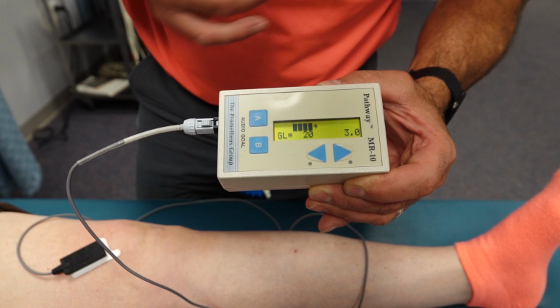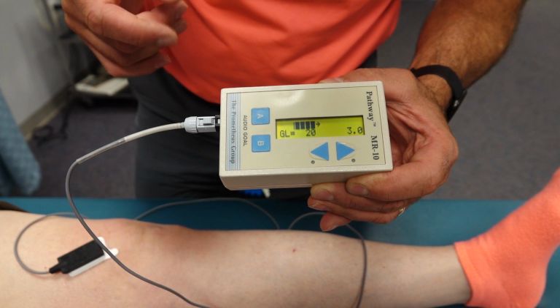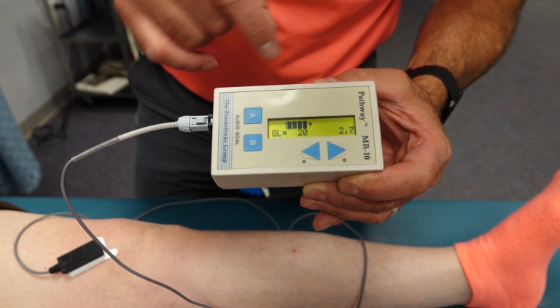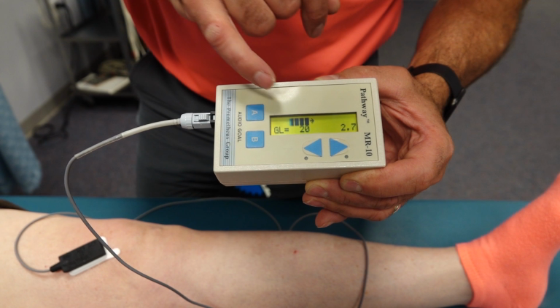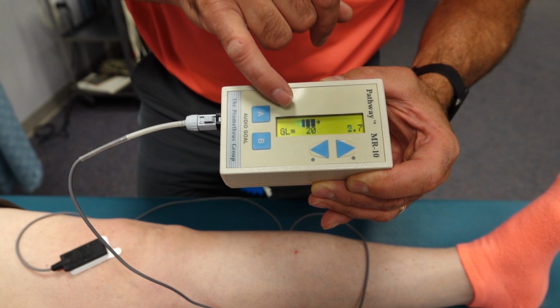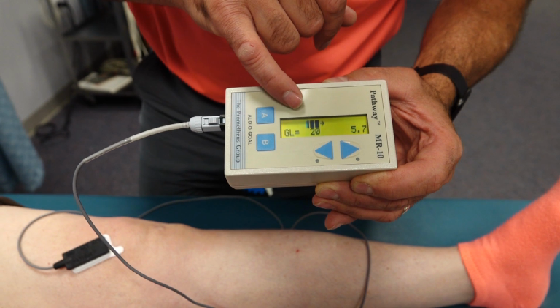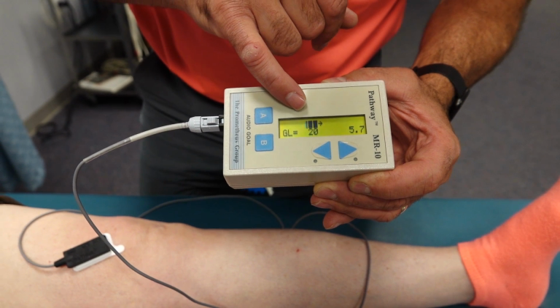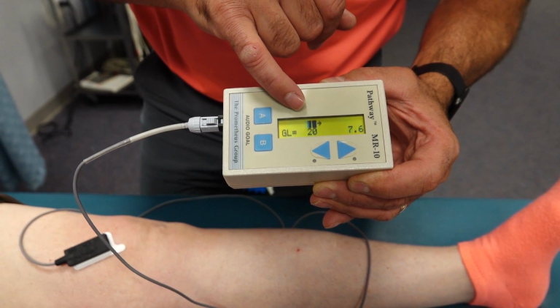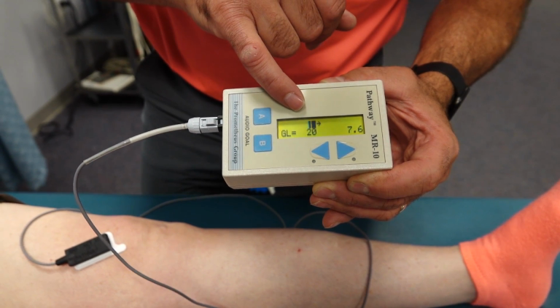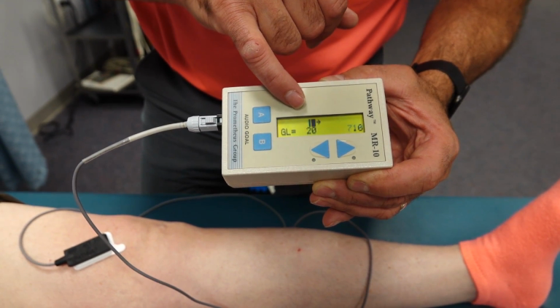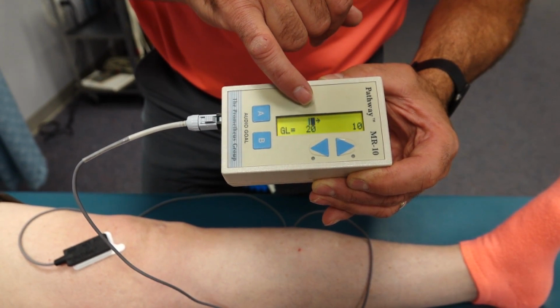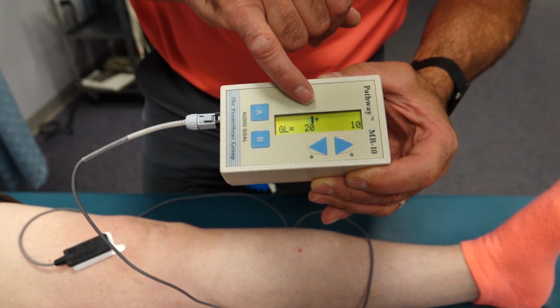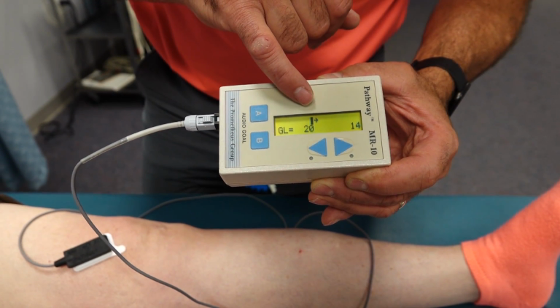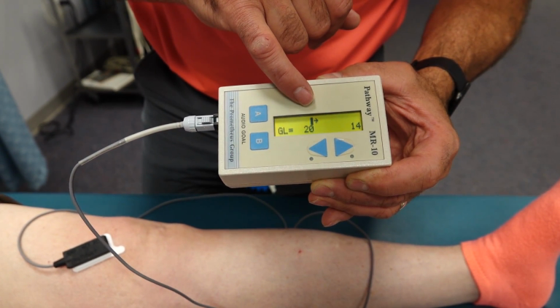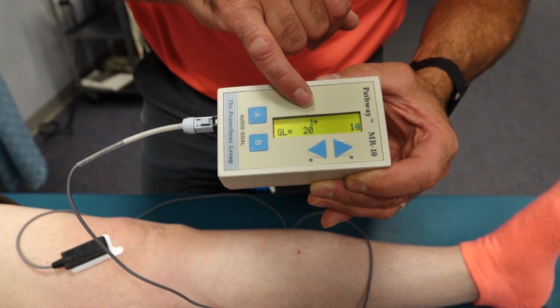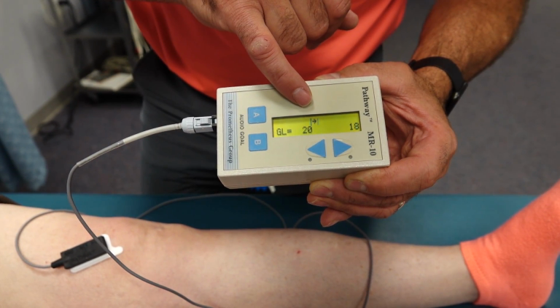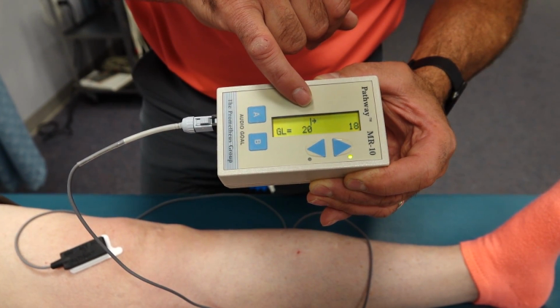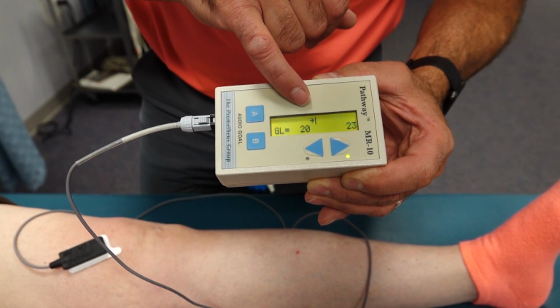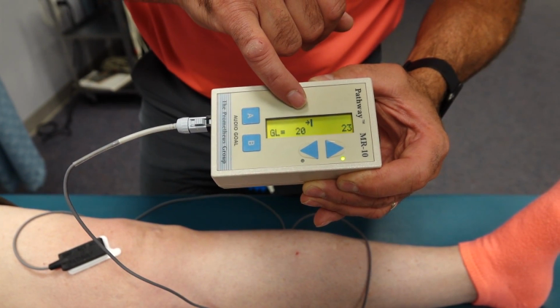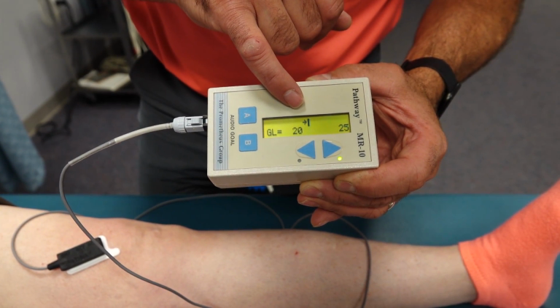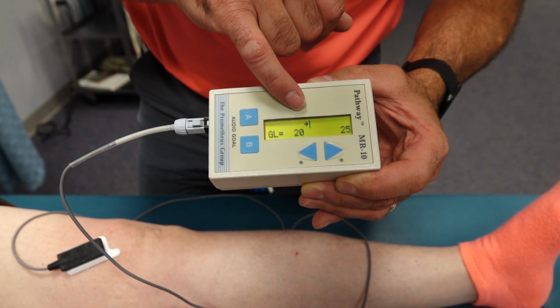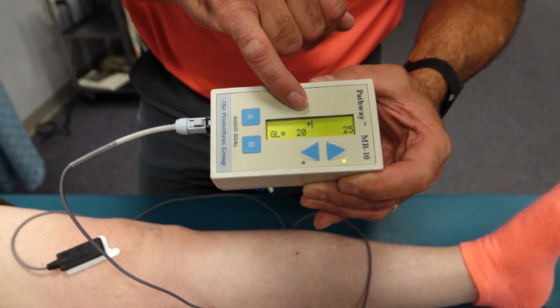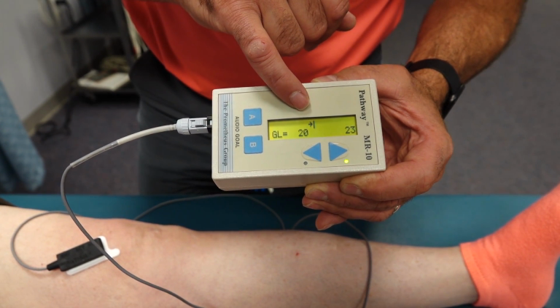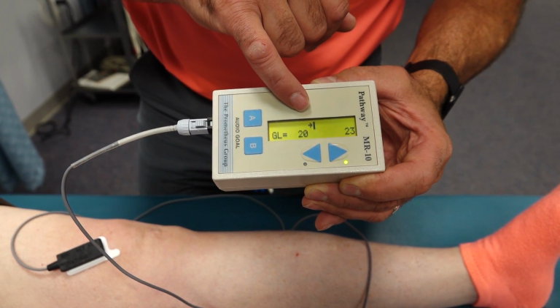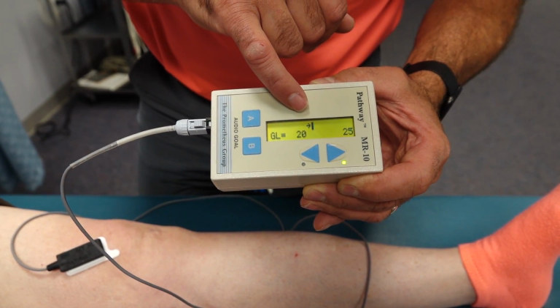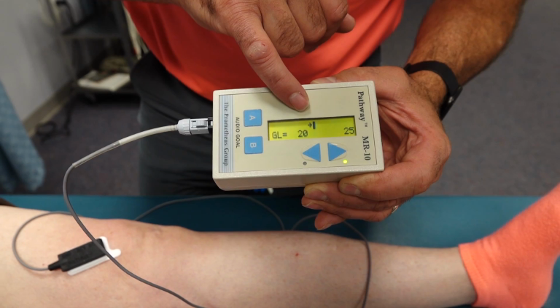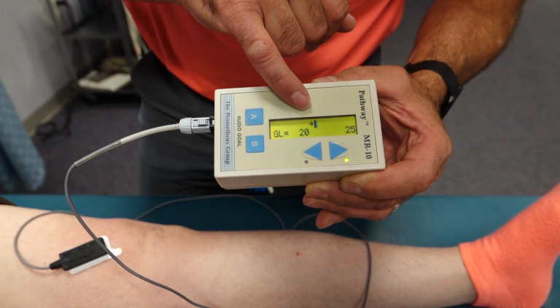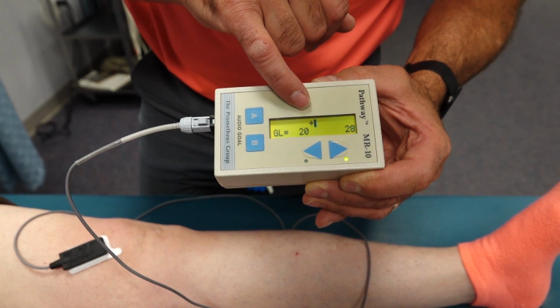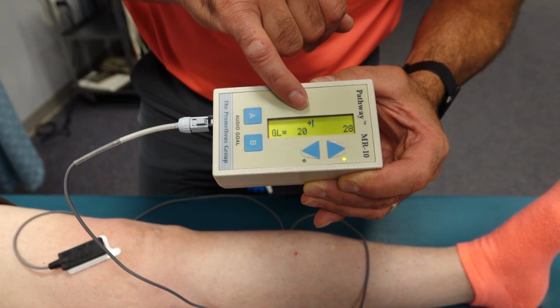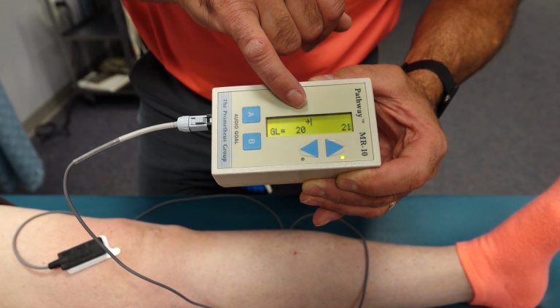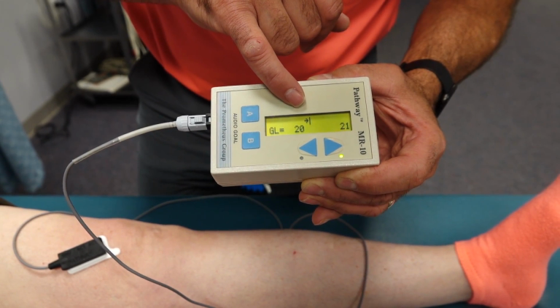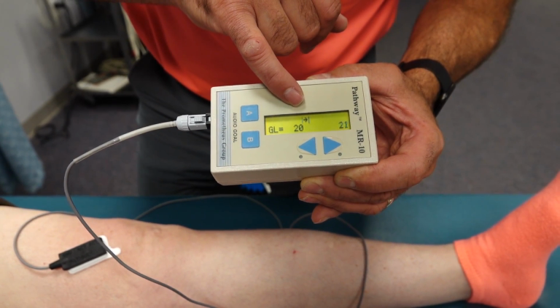So go ahead, Leslie, and tighten up your muscle. Tighten, tighten, tighten. And rest.